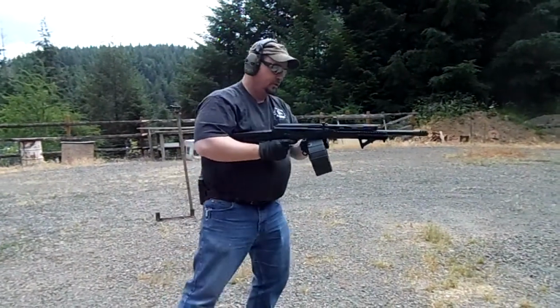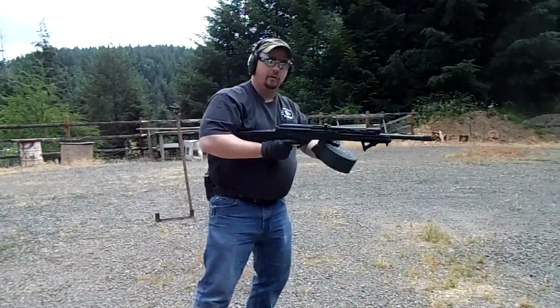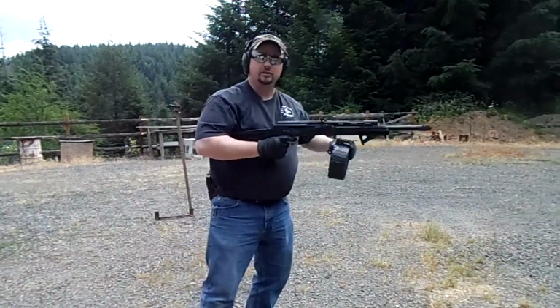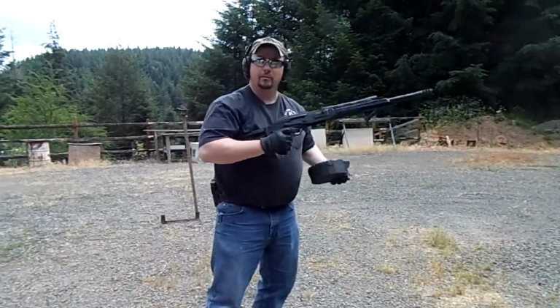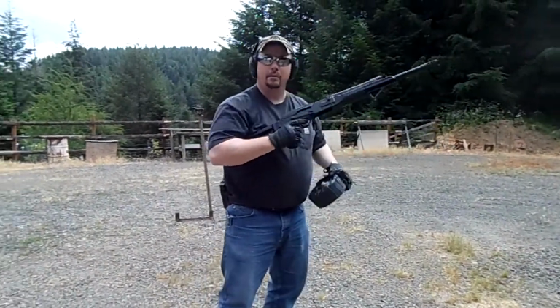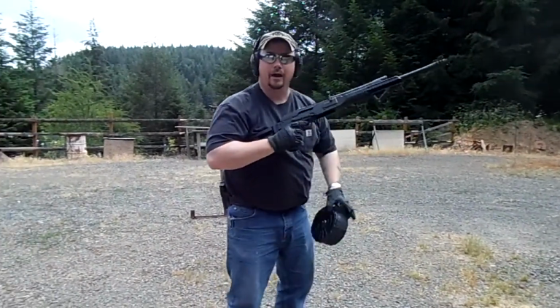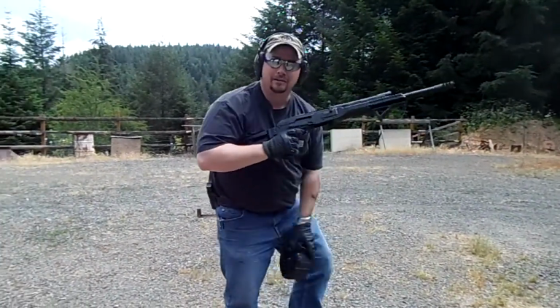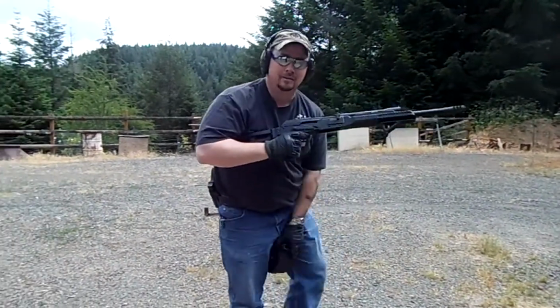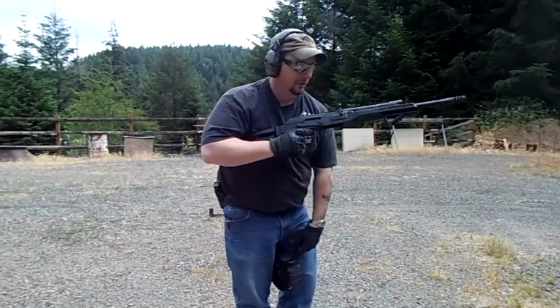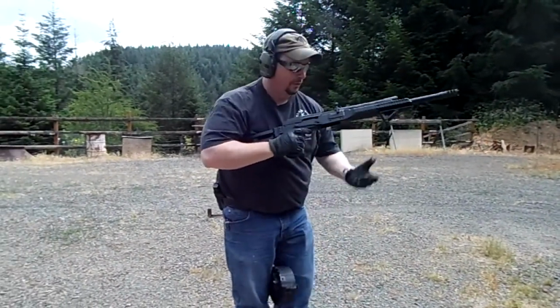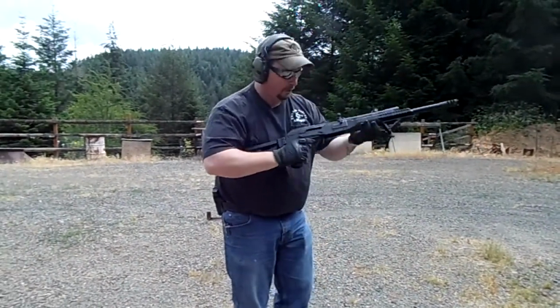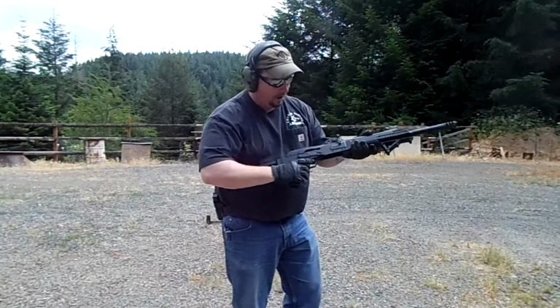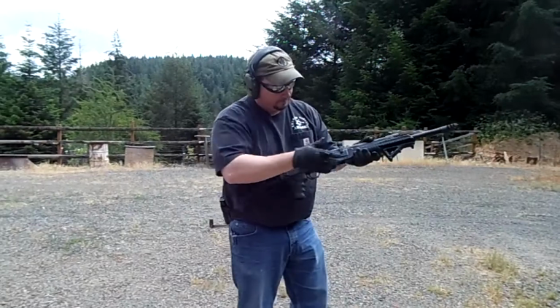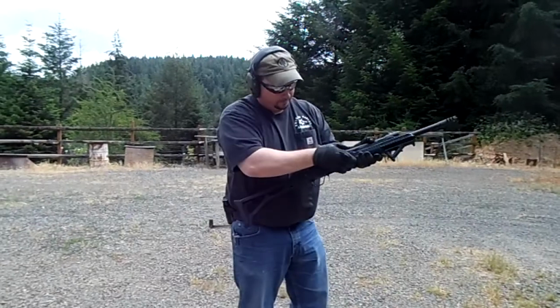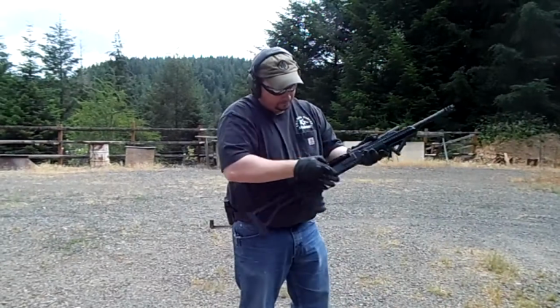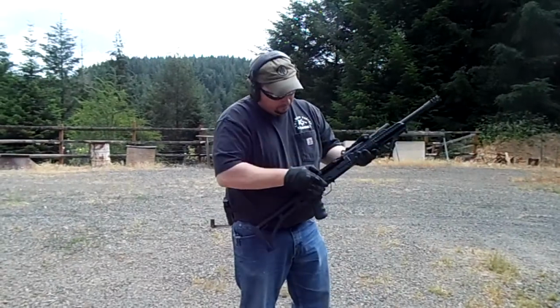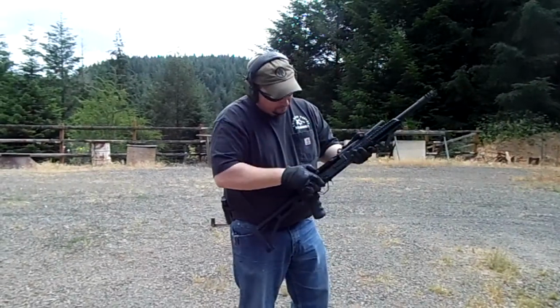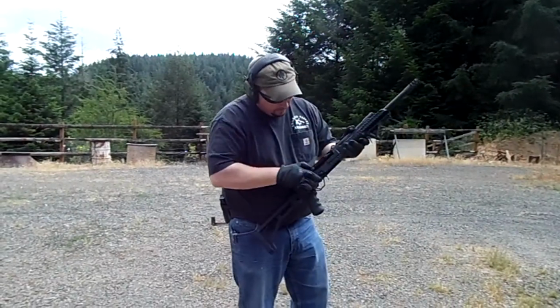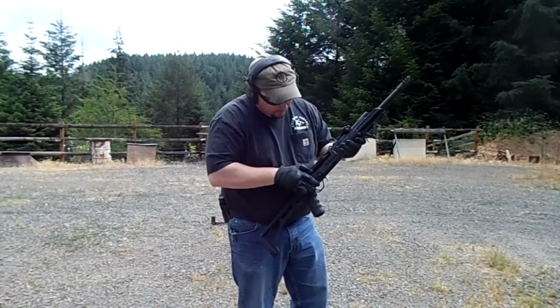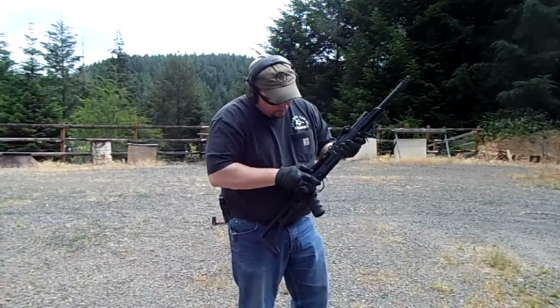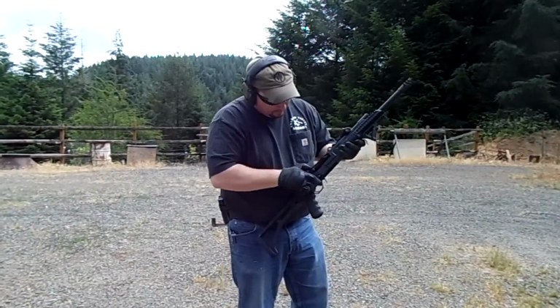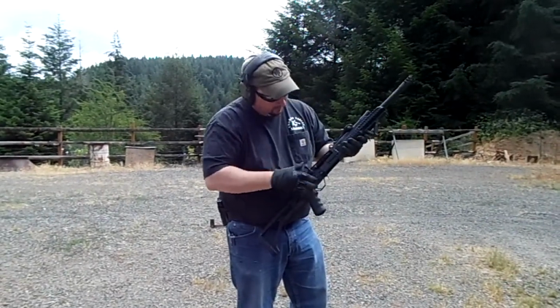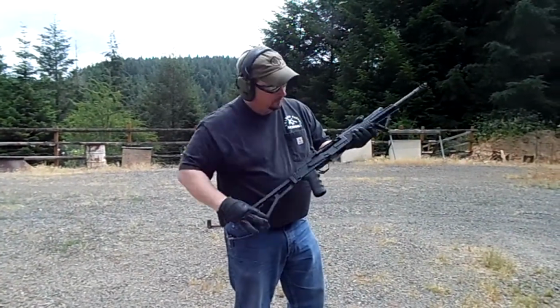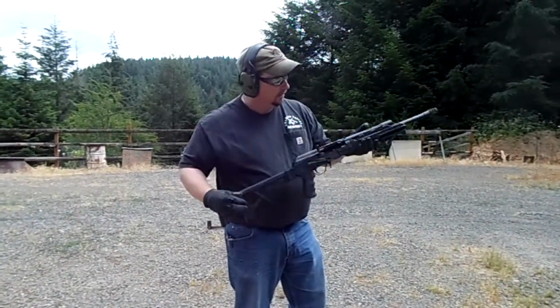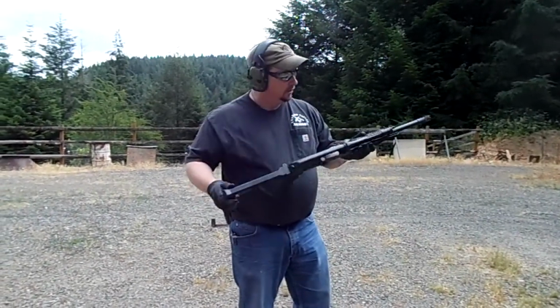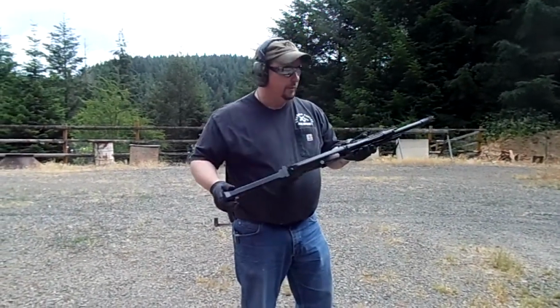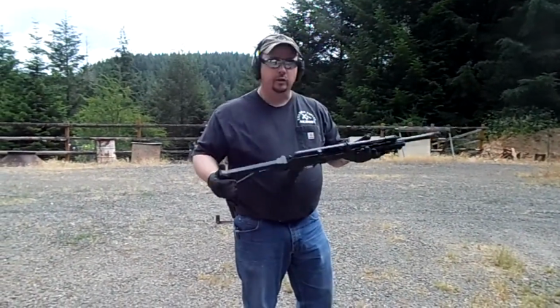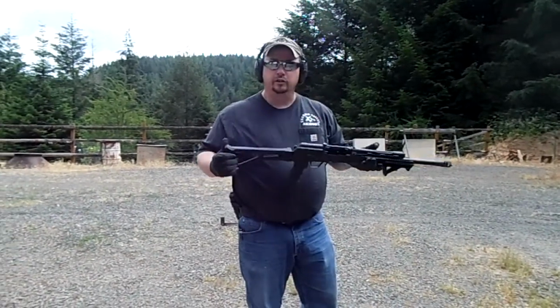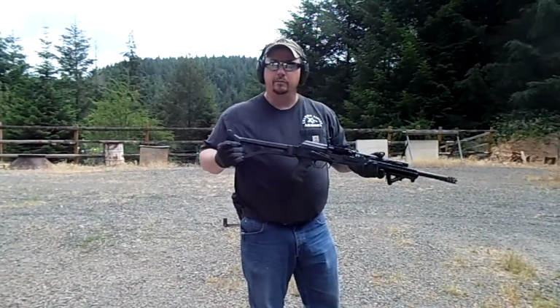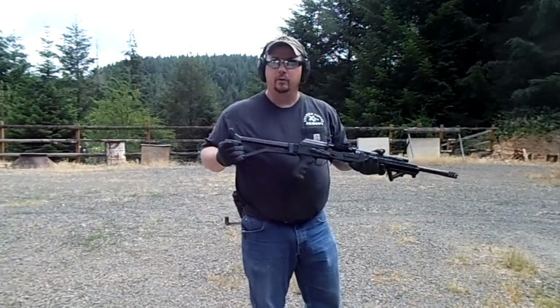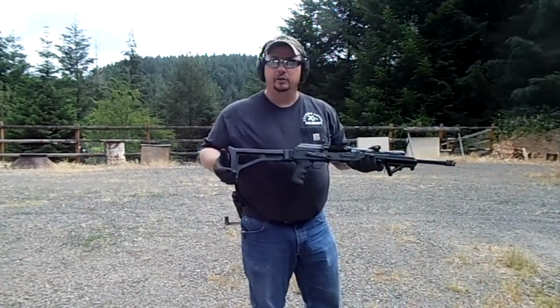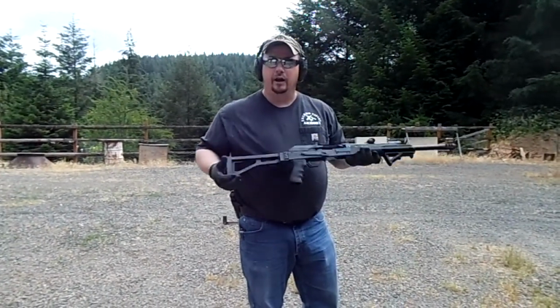20 rounds, double-ought buck. Went pretty well. Tromix really knows how to make one of these run.